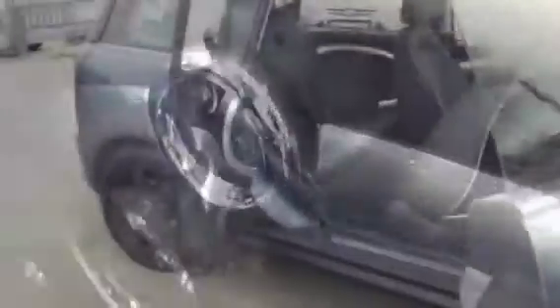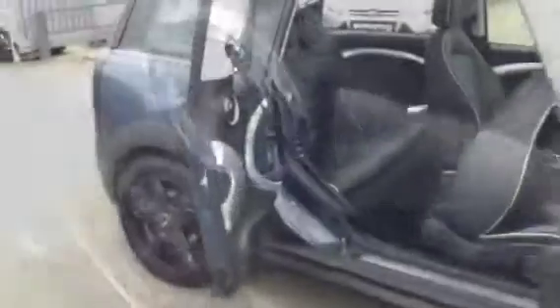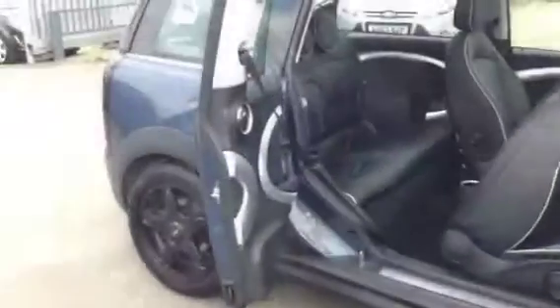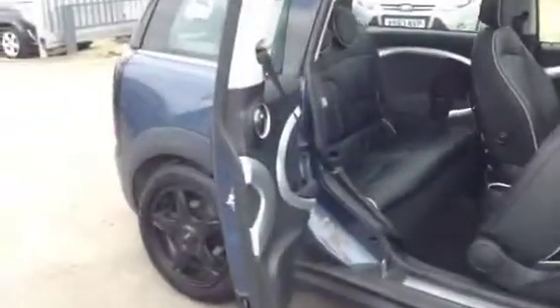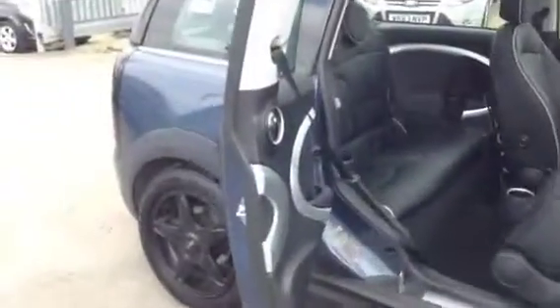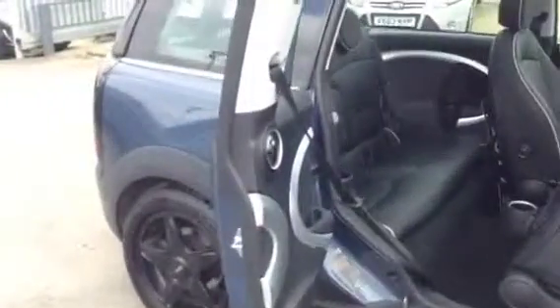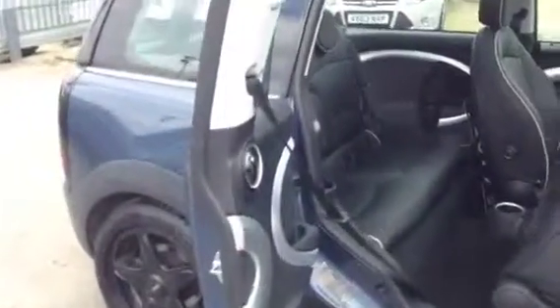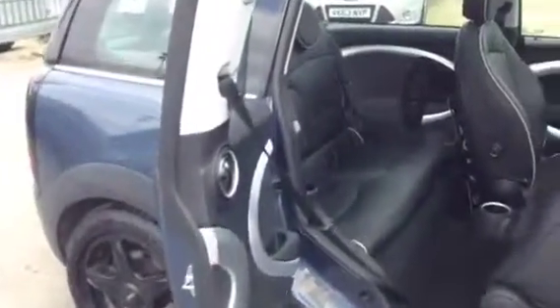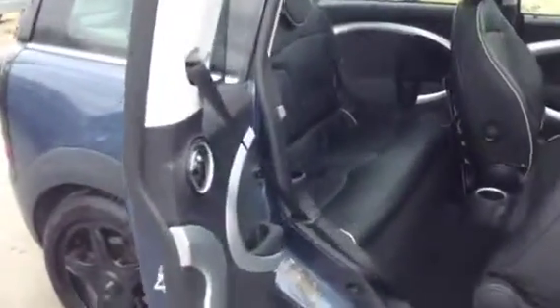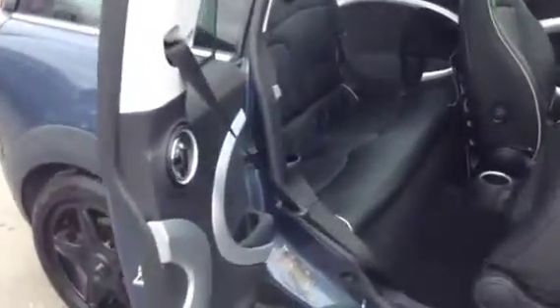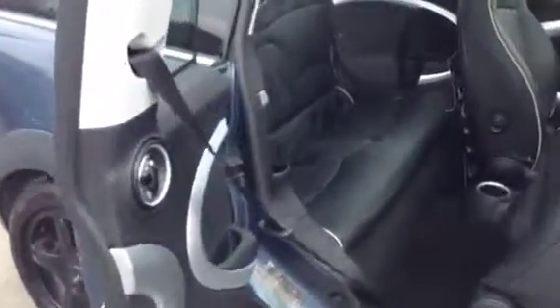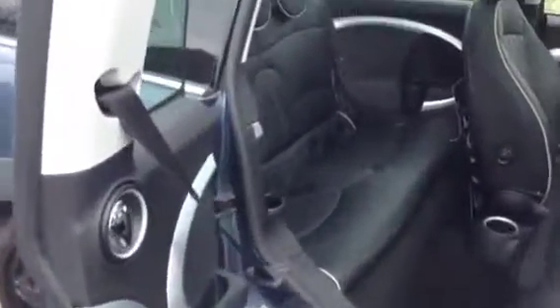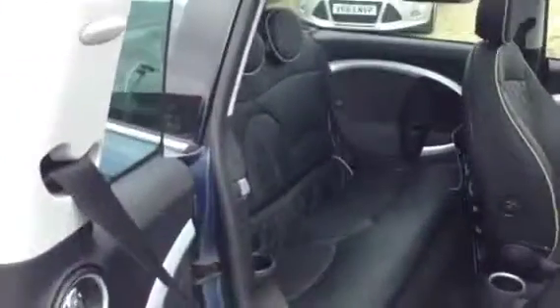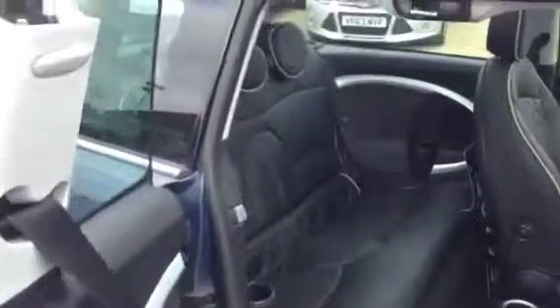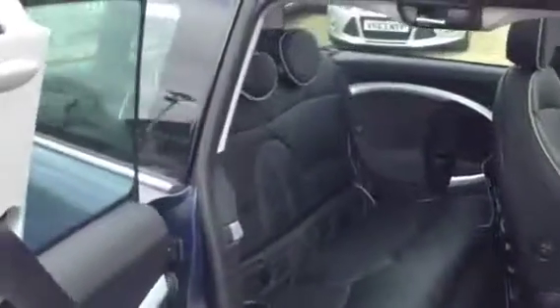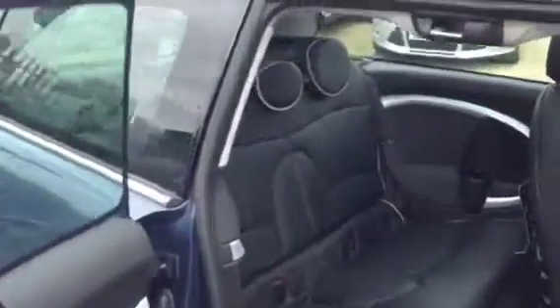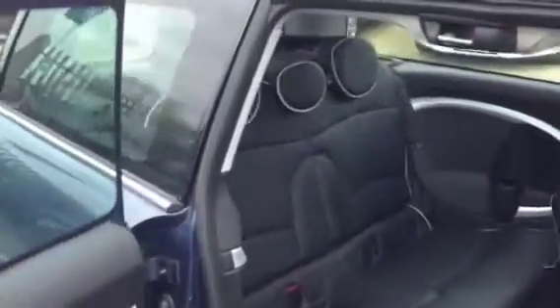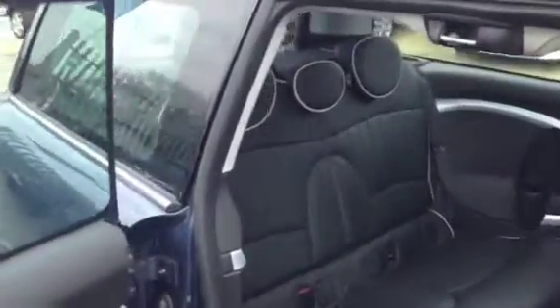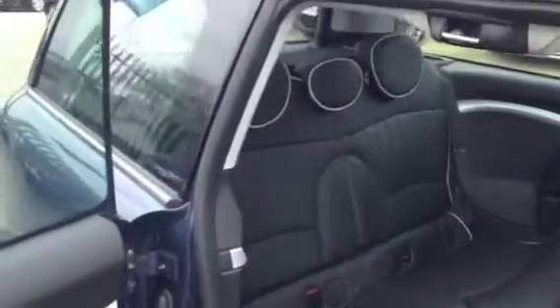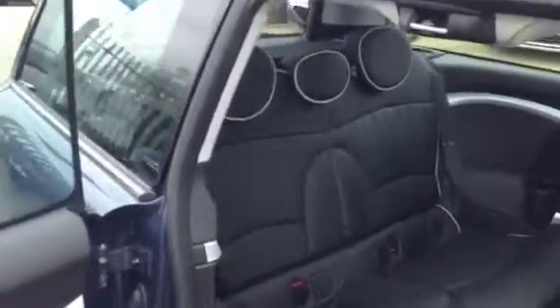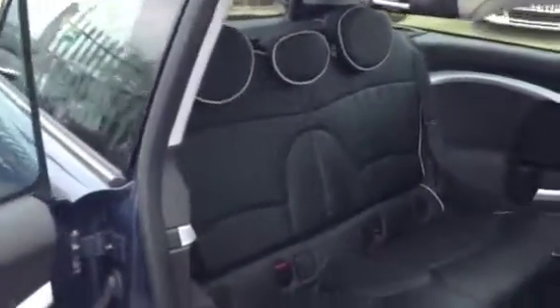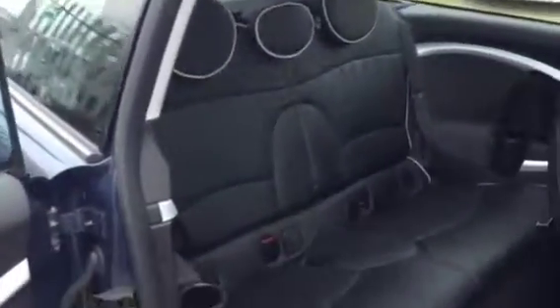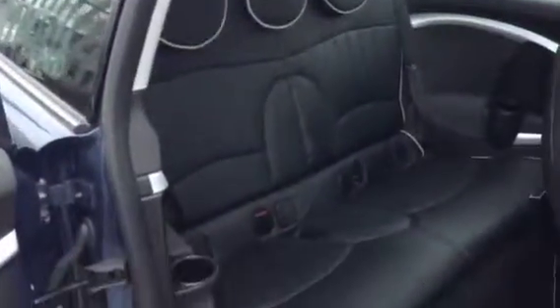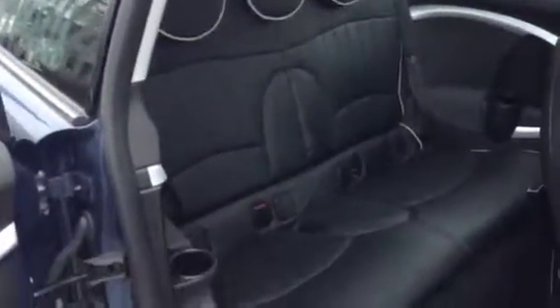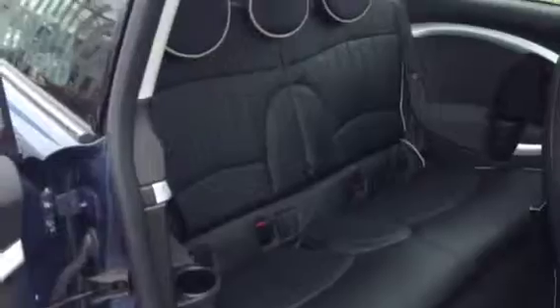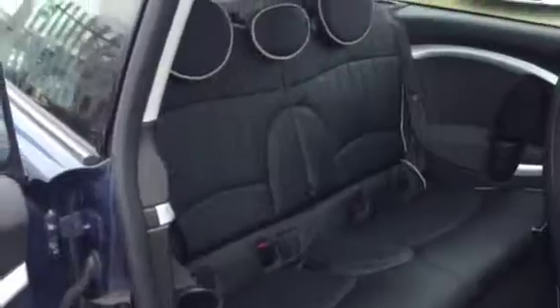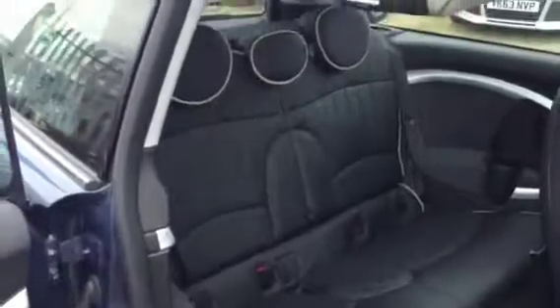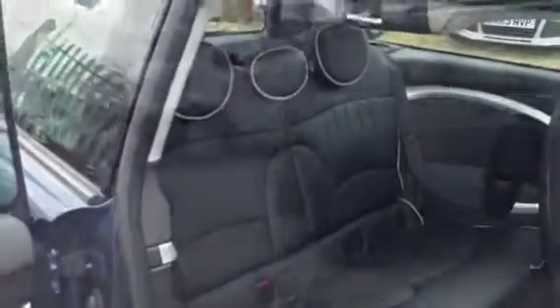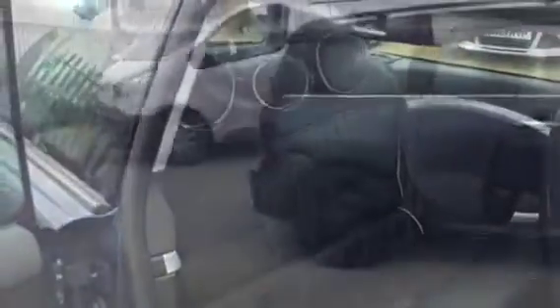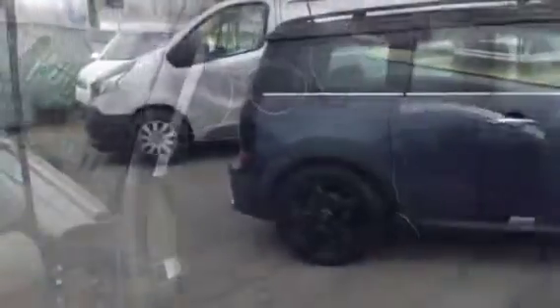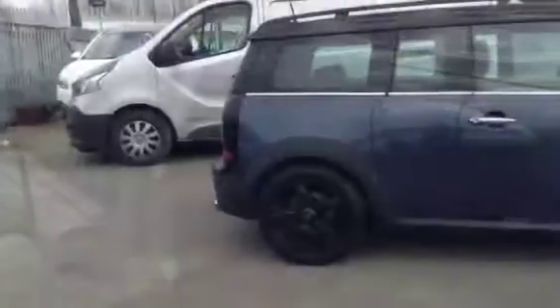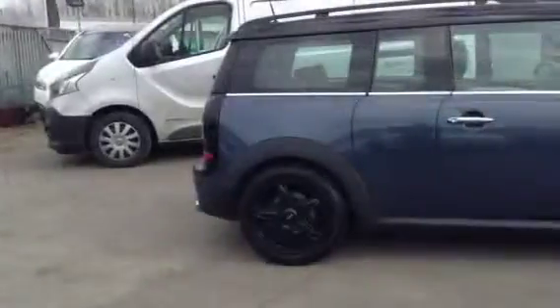In the back of the car, we also have the black leather seats, ISOFIX and rear head restraints.